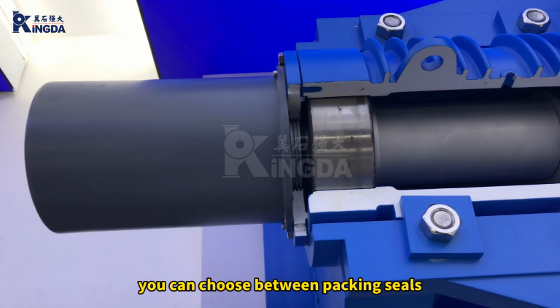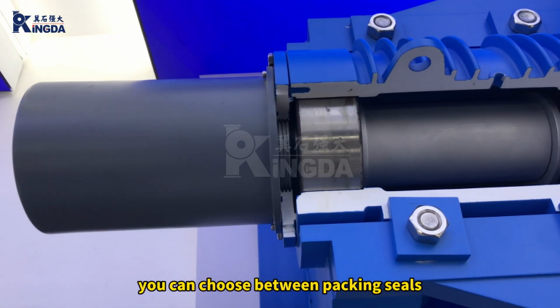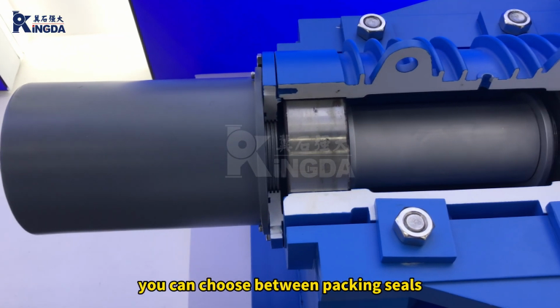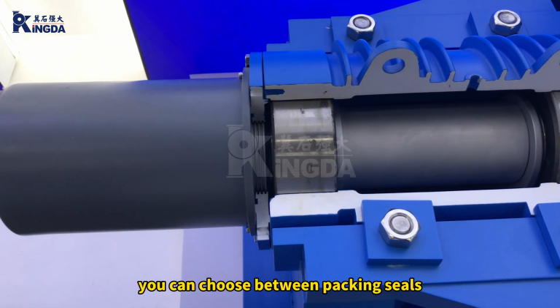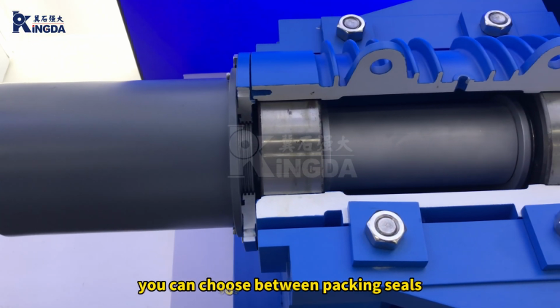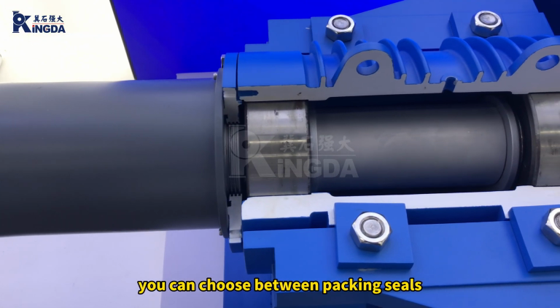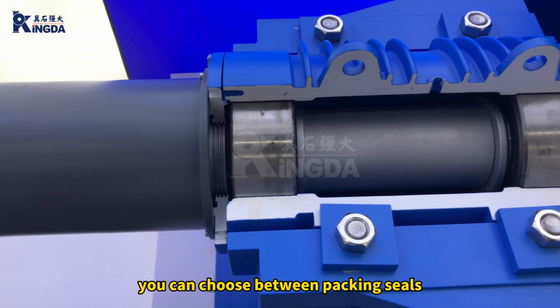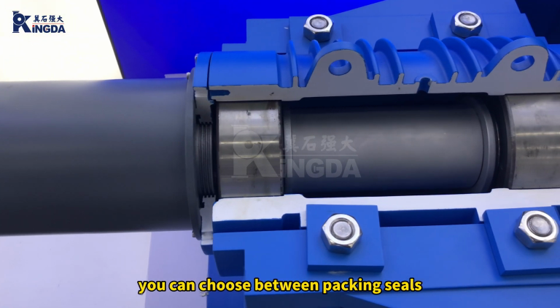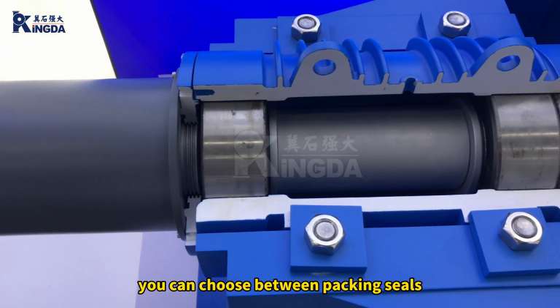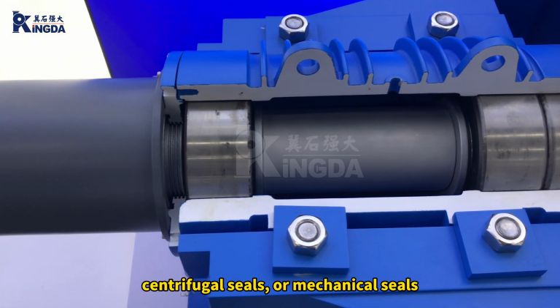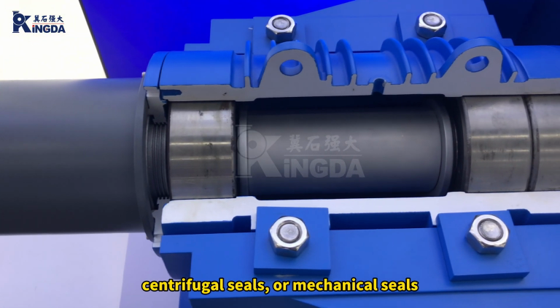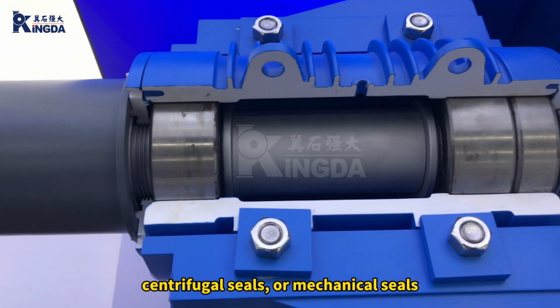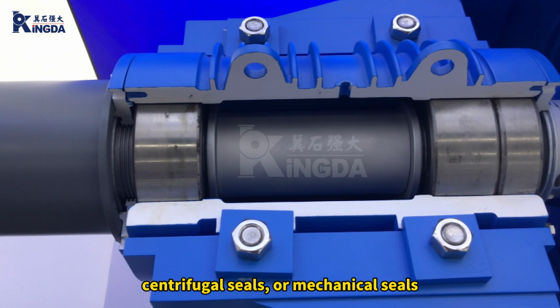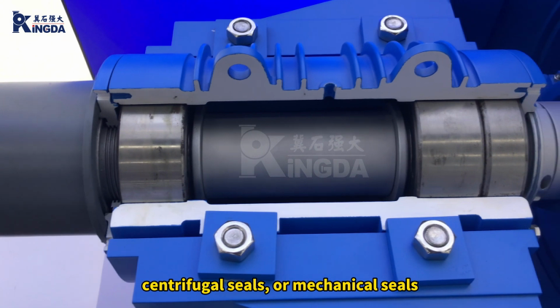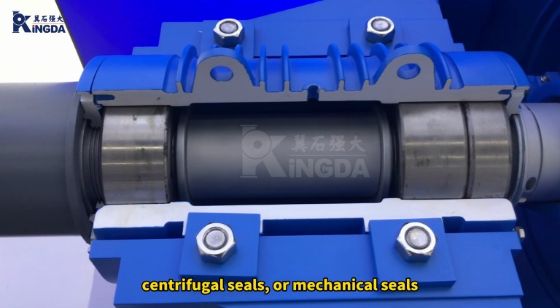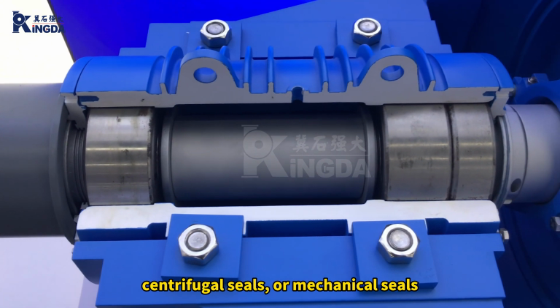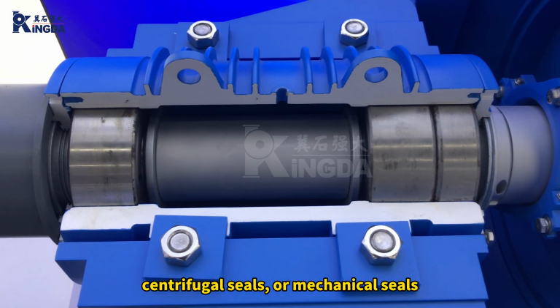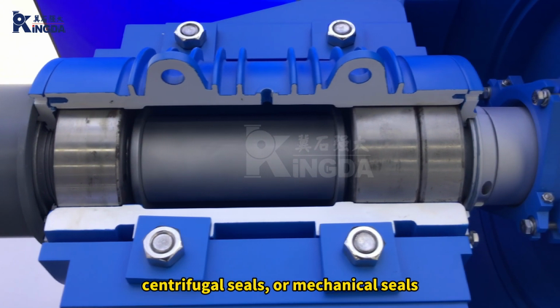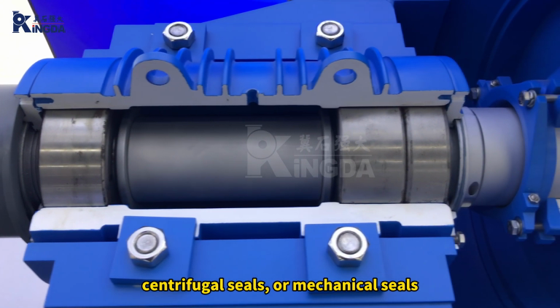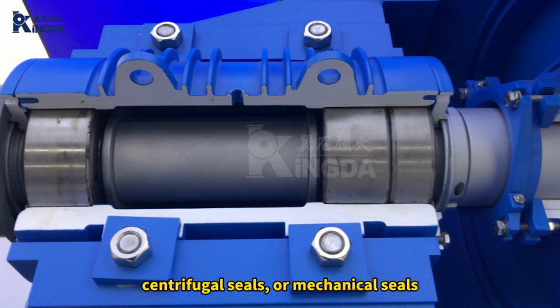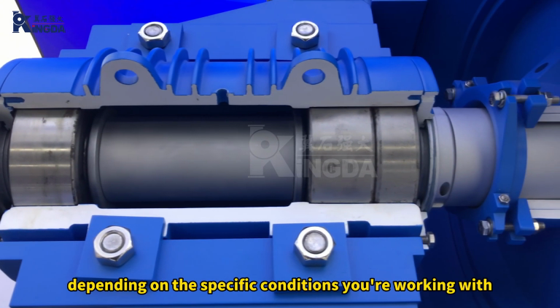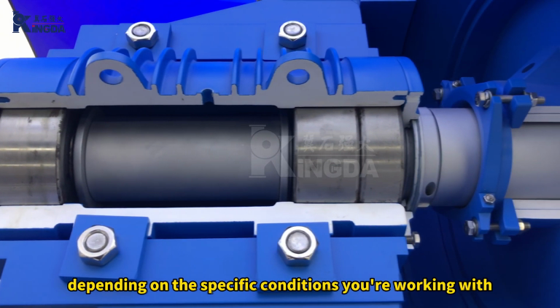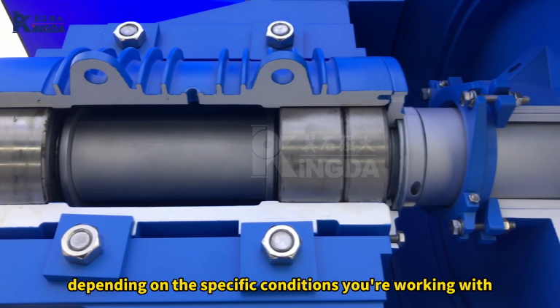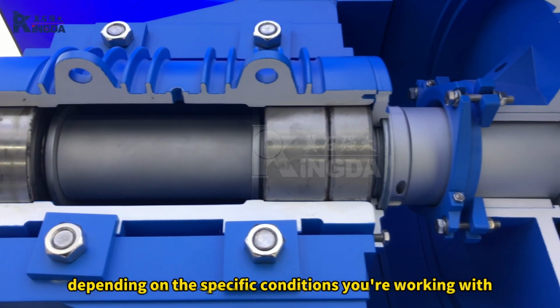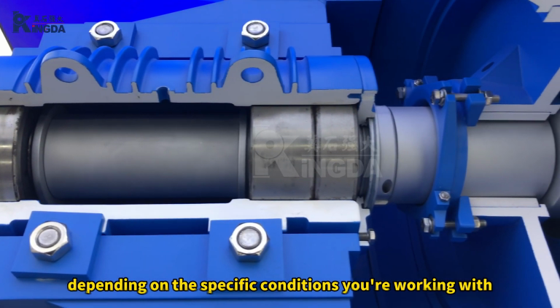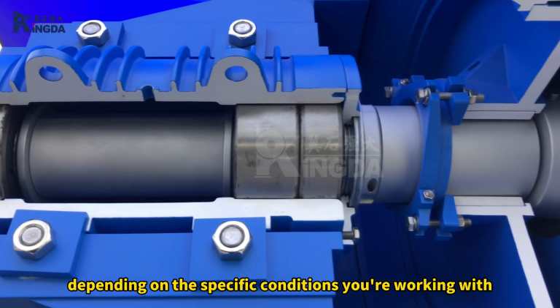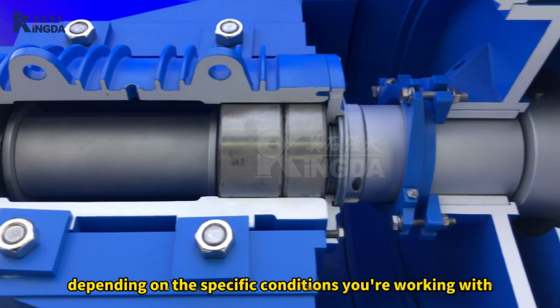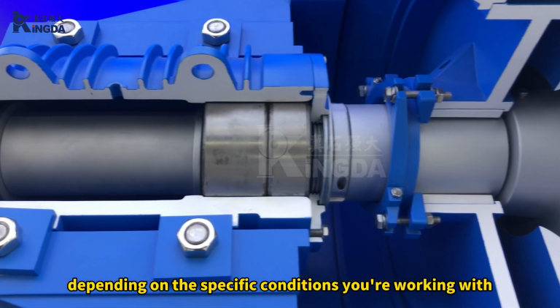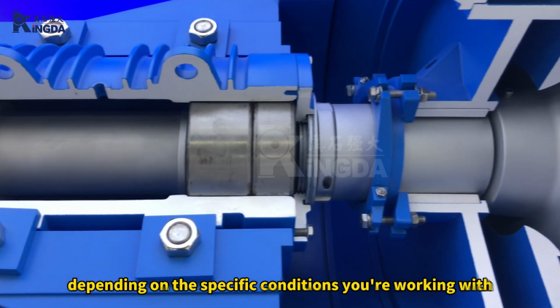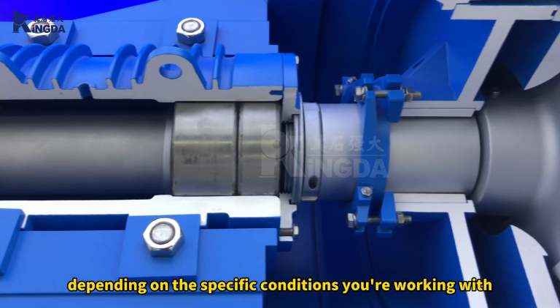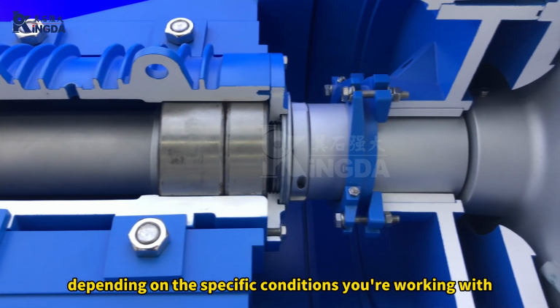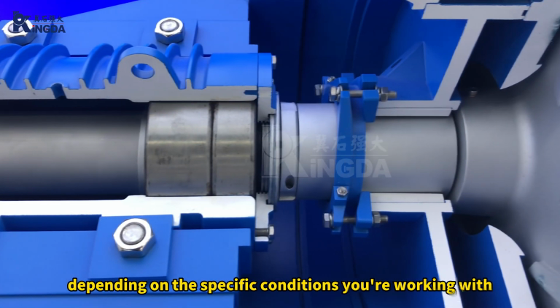As for the shaft seal, you can choose between packing seals, centrifugal seals, or mechanical seals, depending on your specific working conditions.